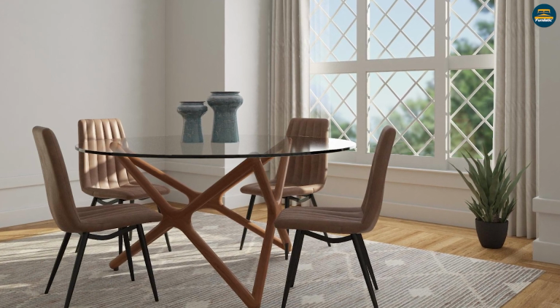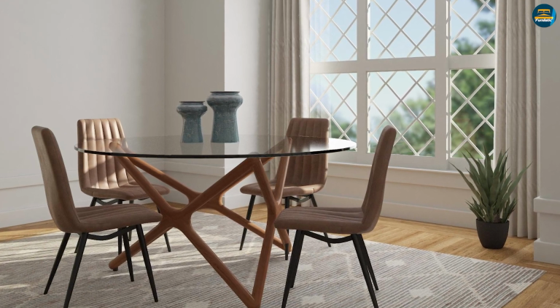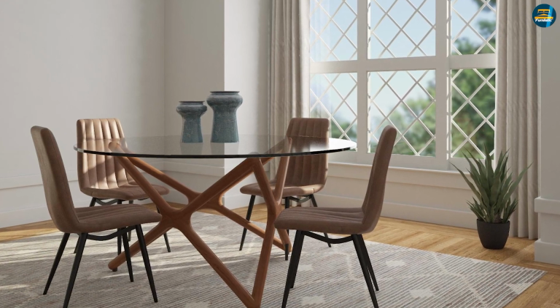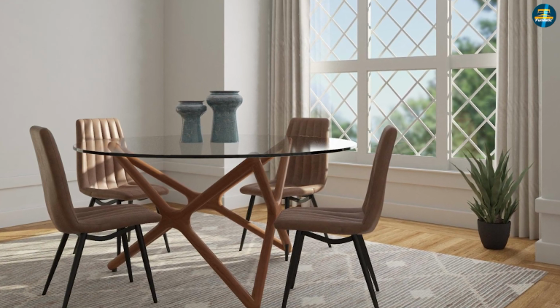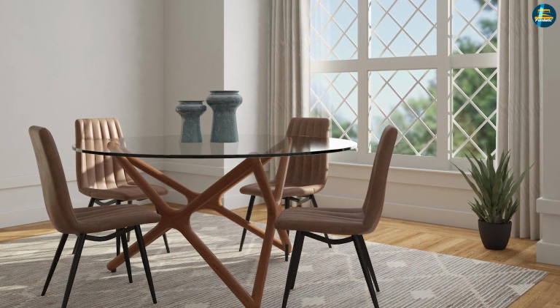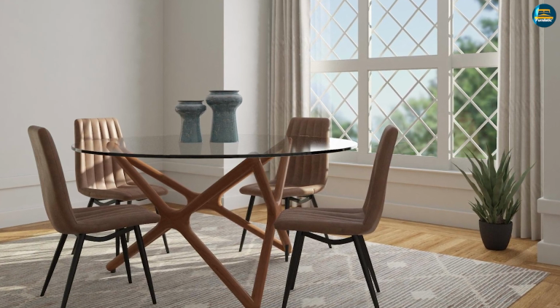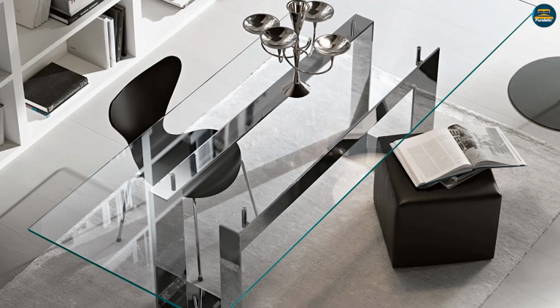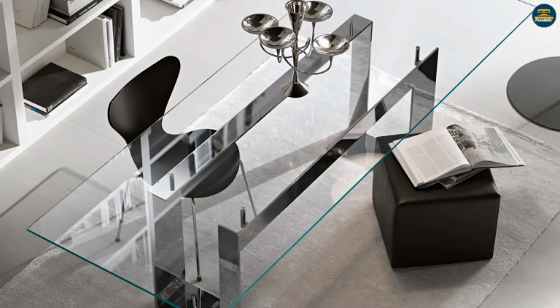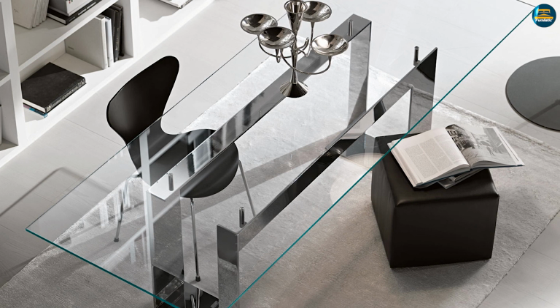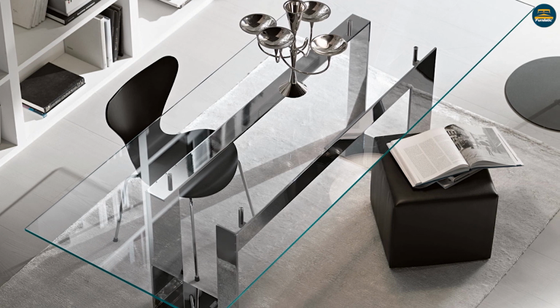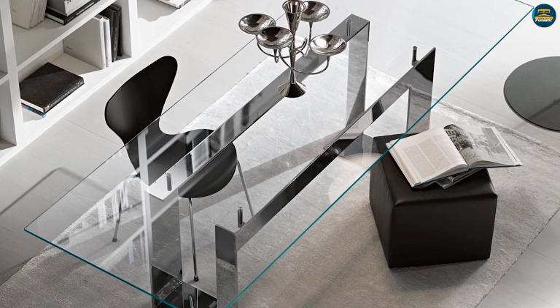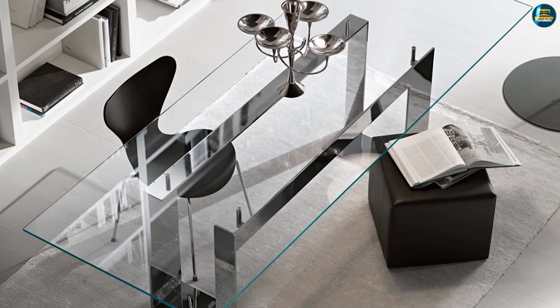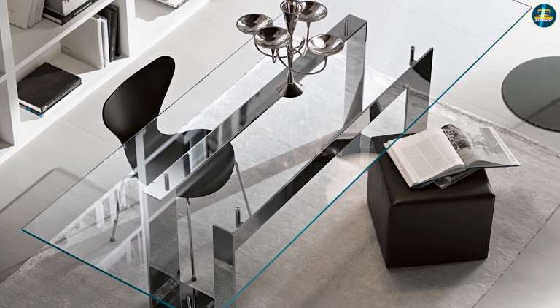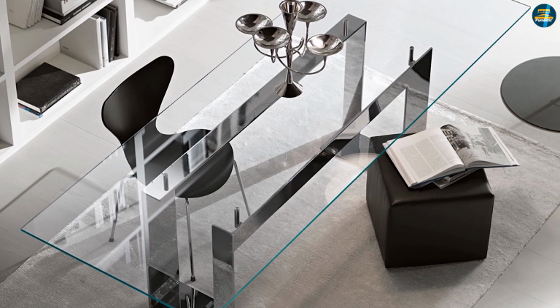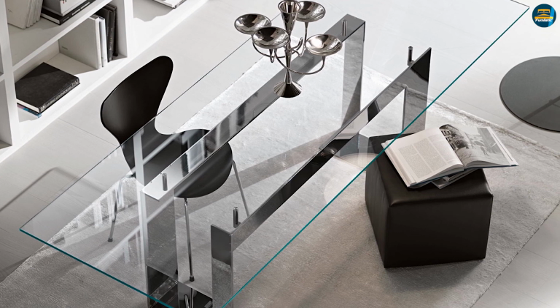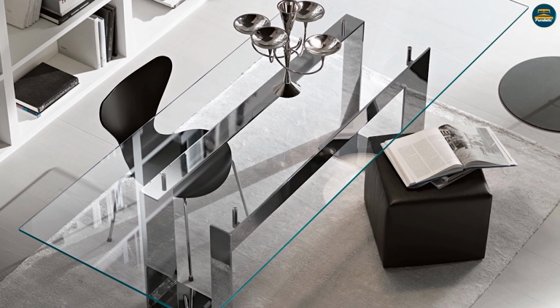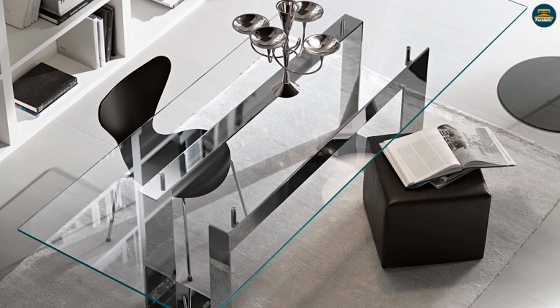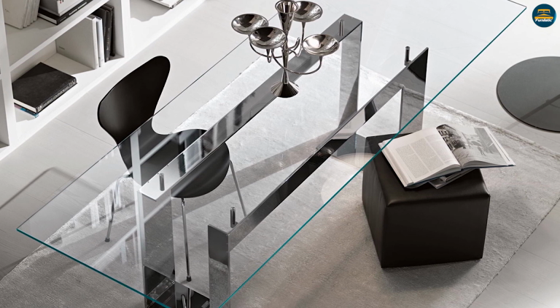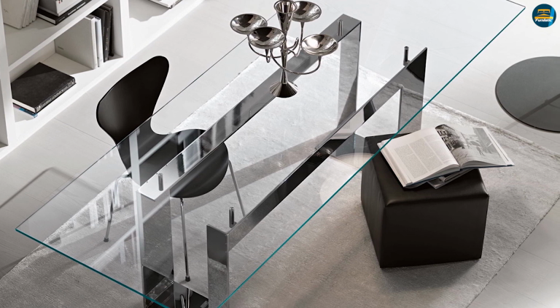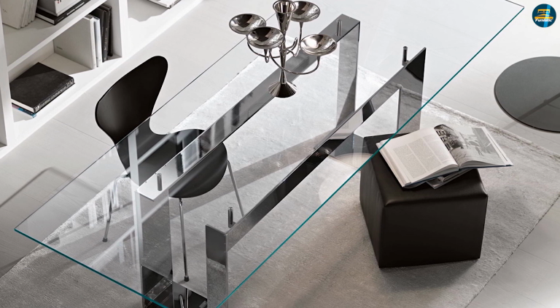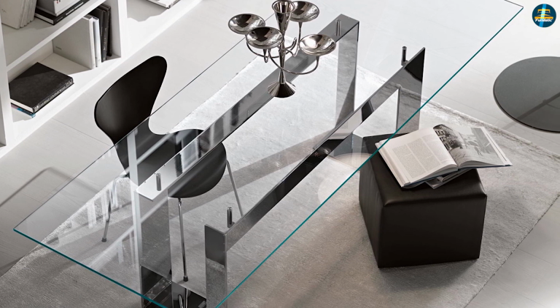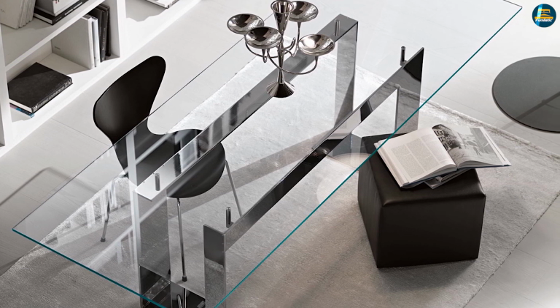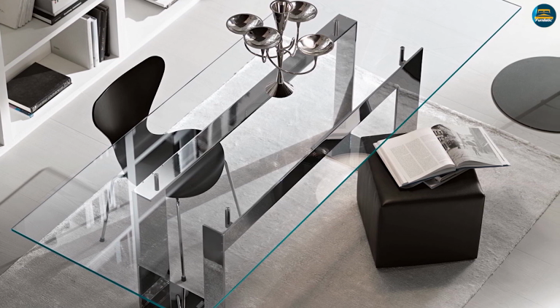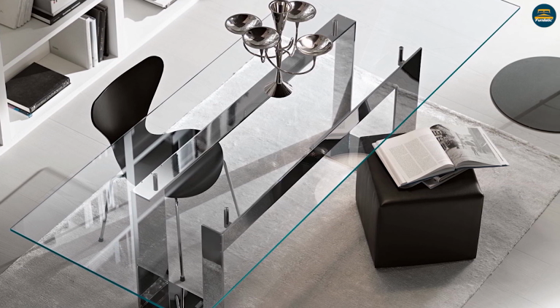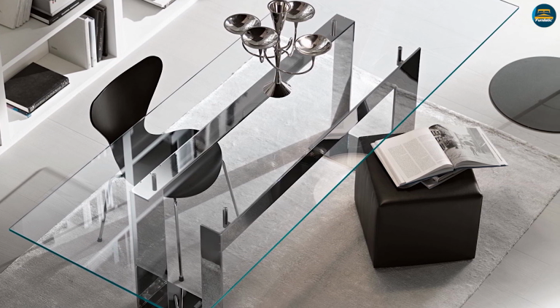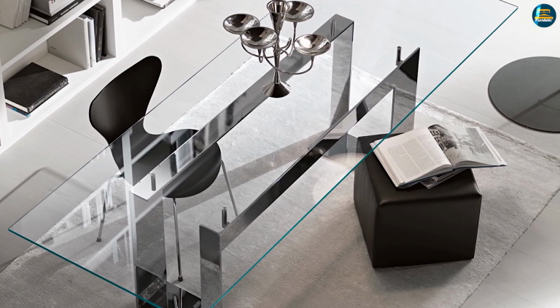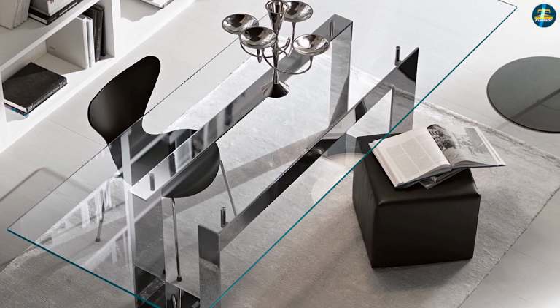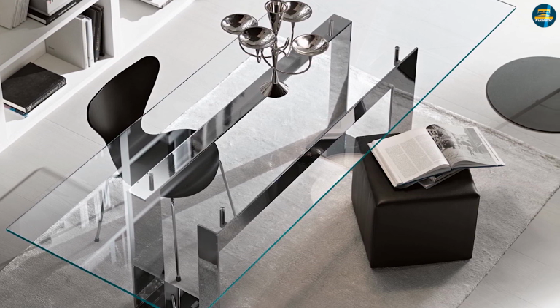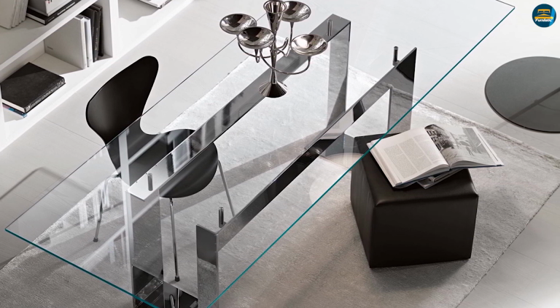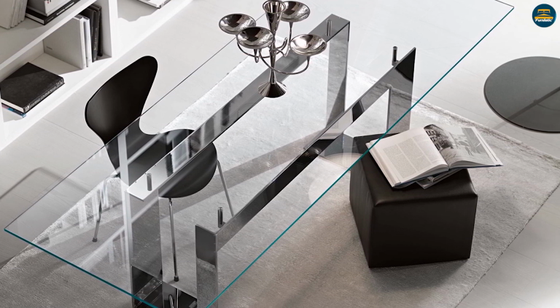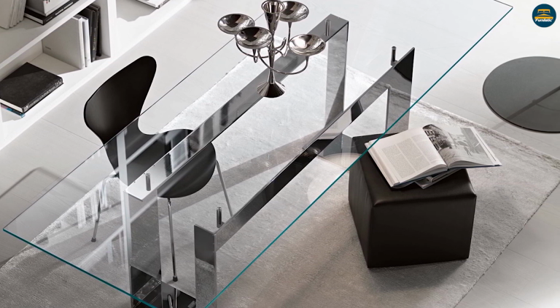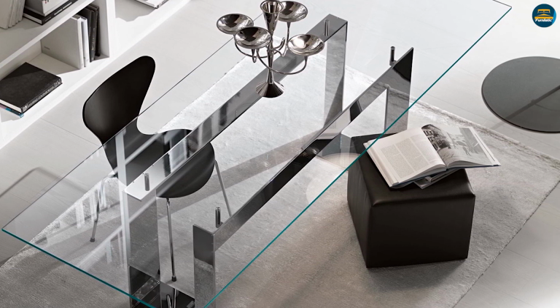That concludes our comparison of wood and glass dining tables. If you have any questions or information to share, please leave a comment below.